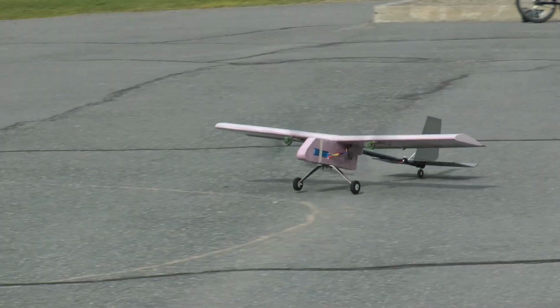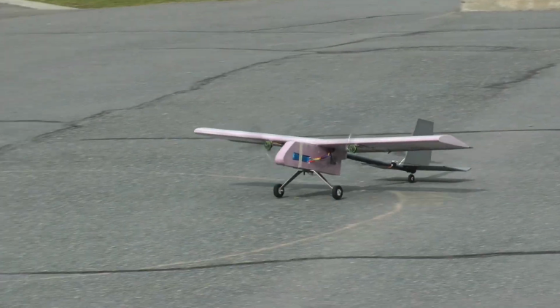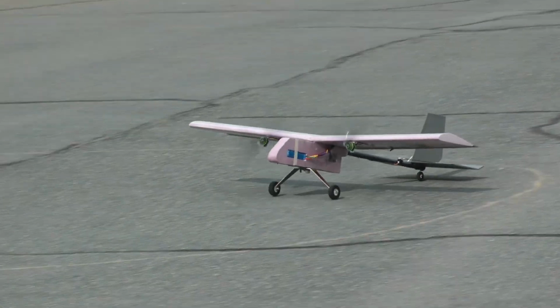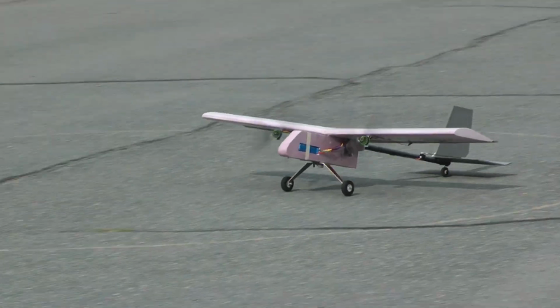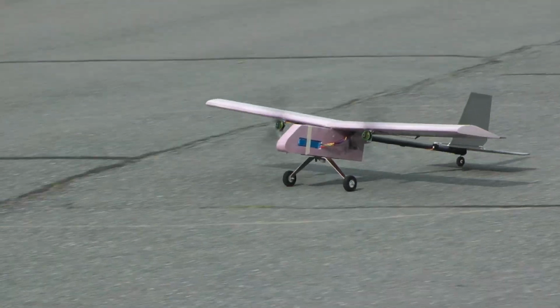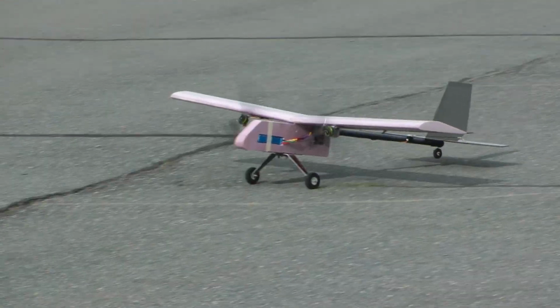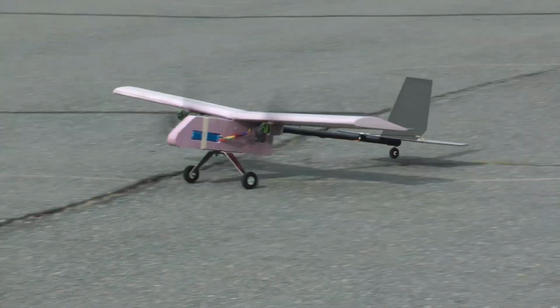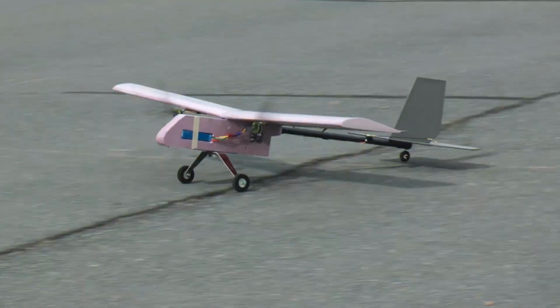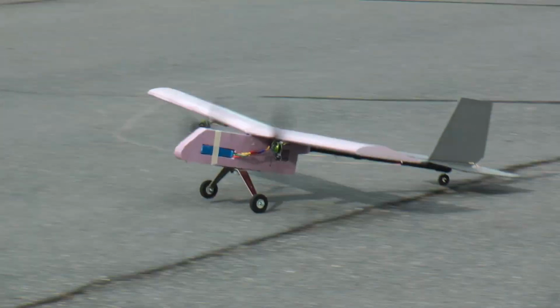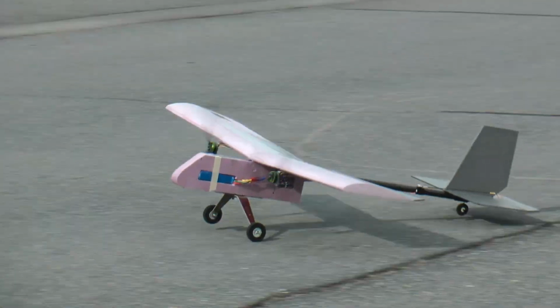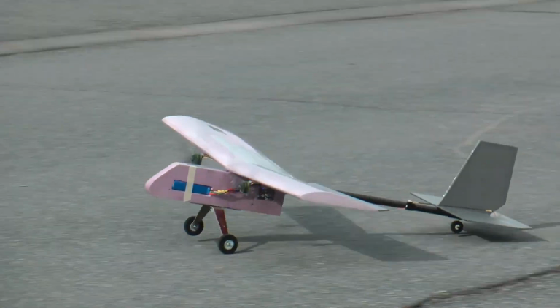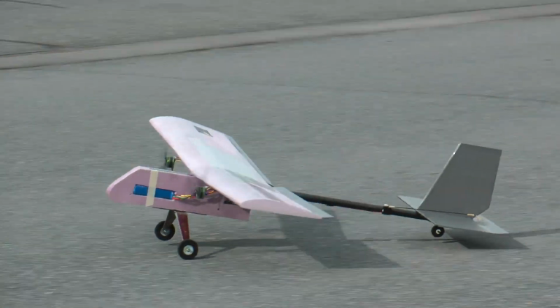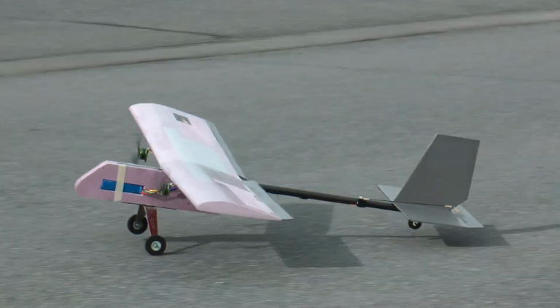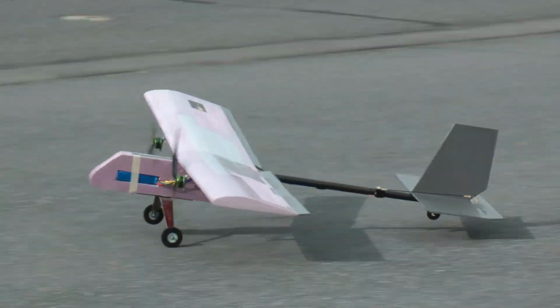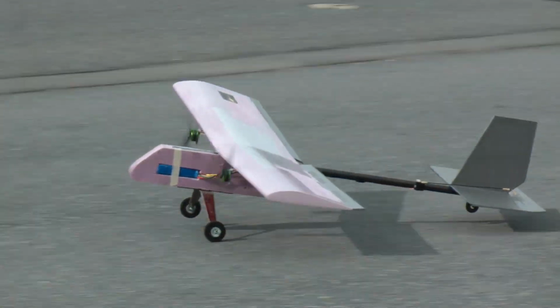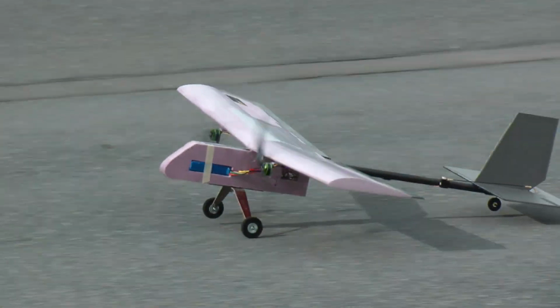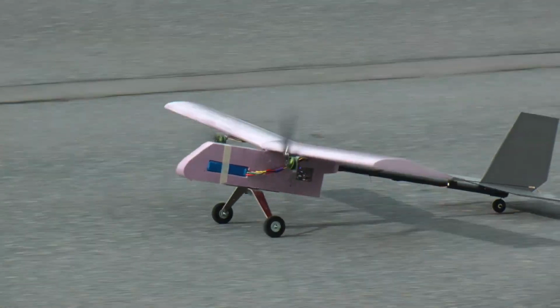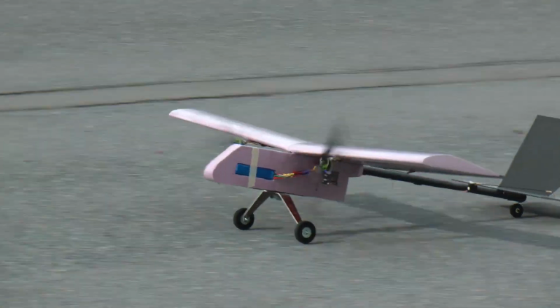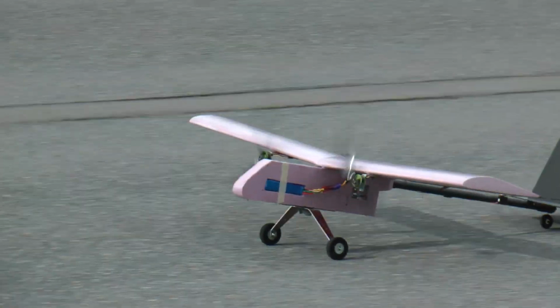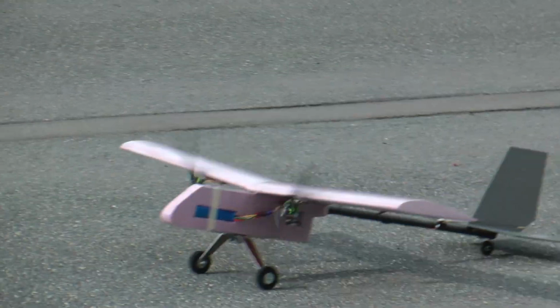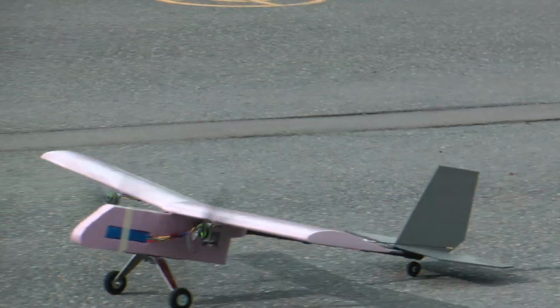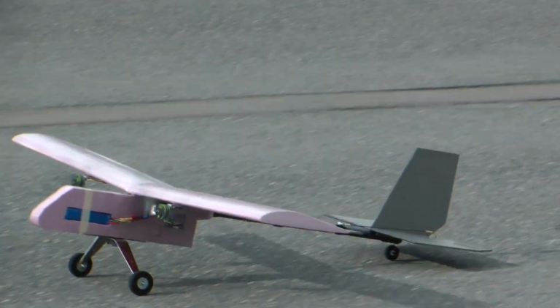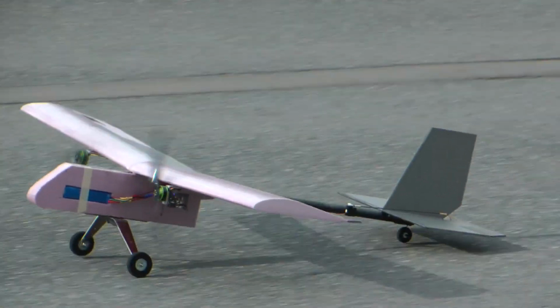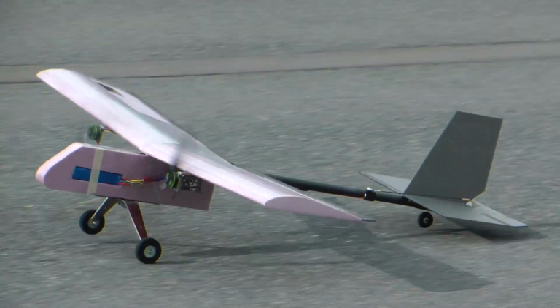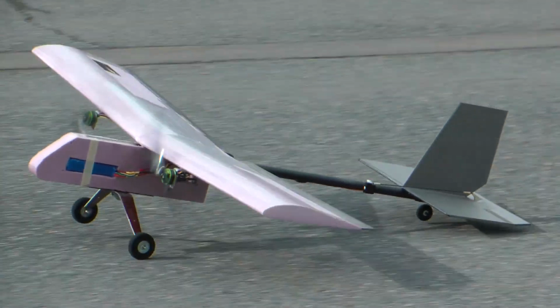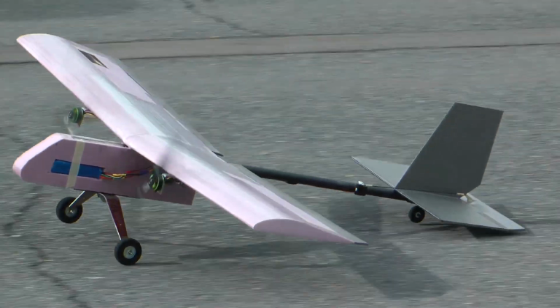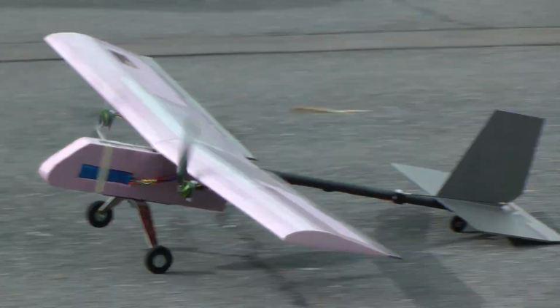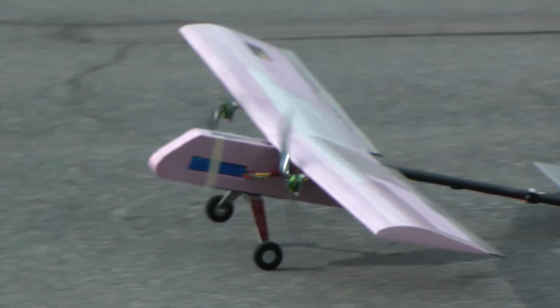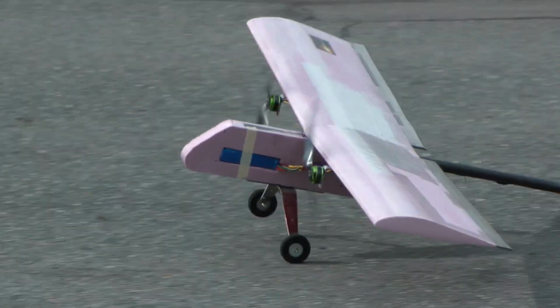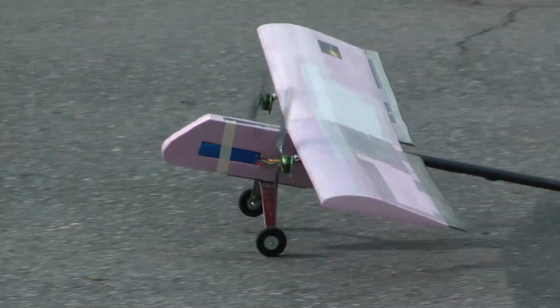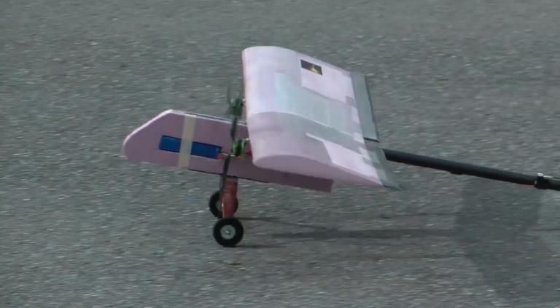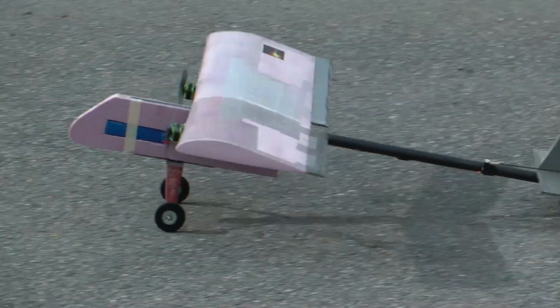Soon I'll be using this platform to lift and drop various things, and I'll also put skis on it in the winter, so stay tuned.